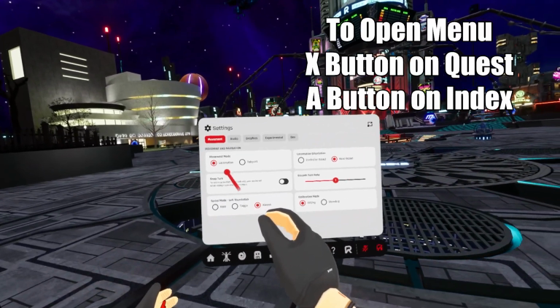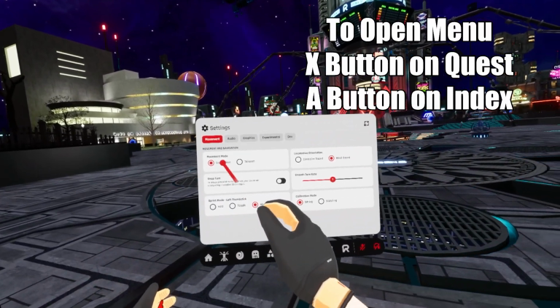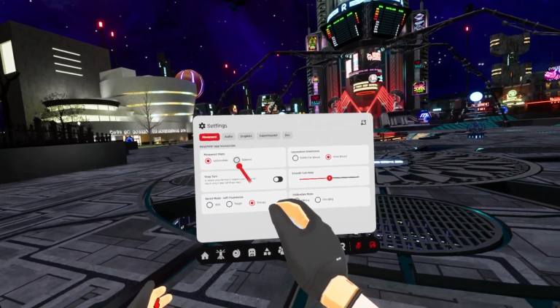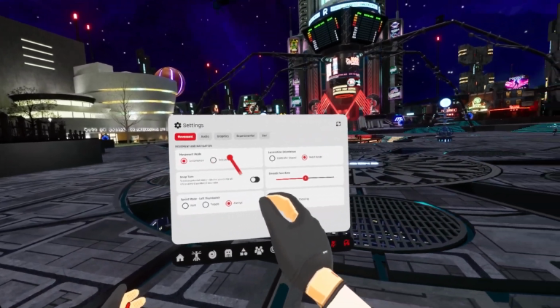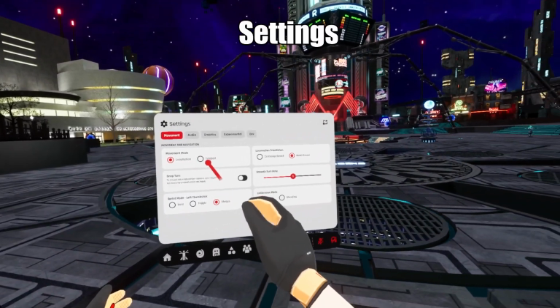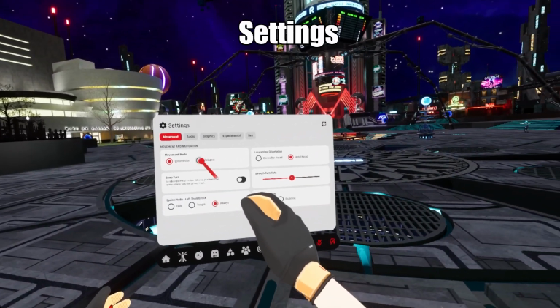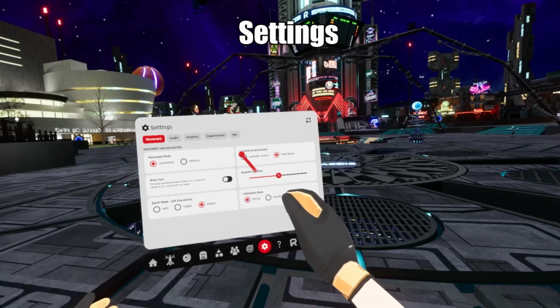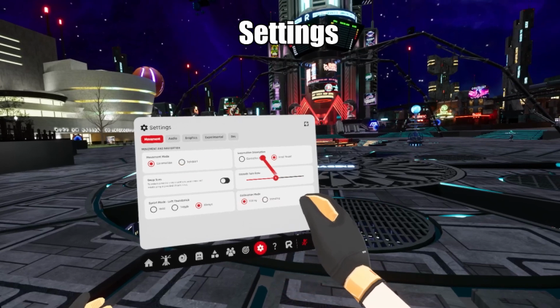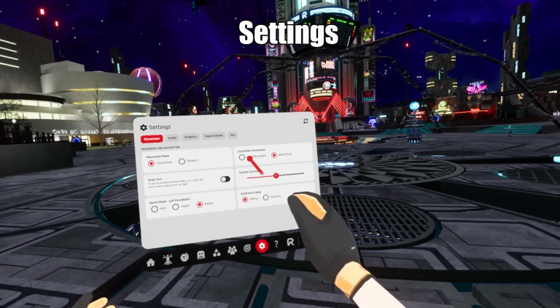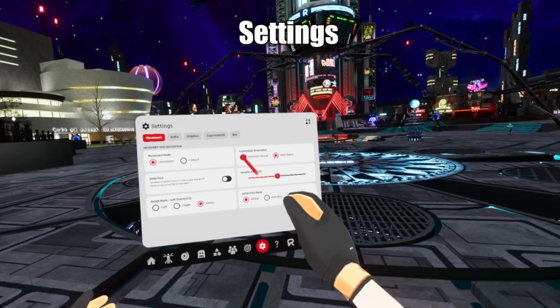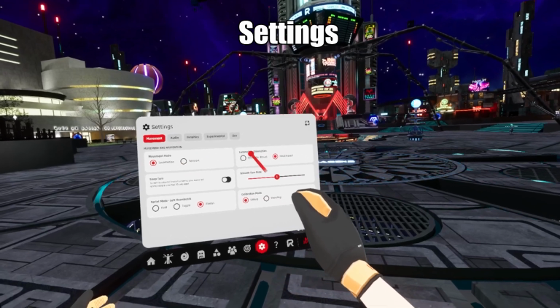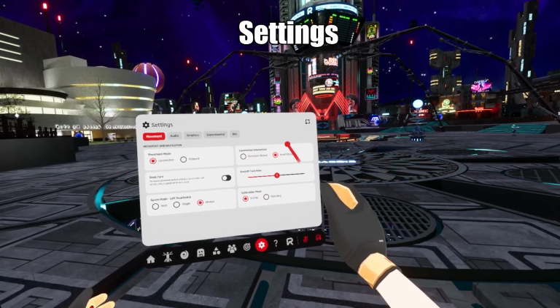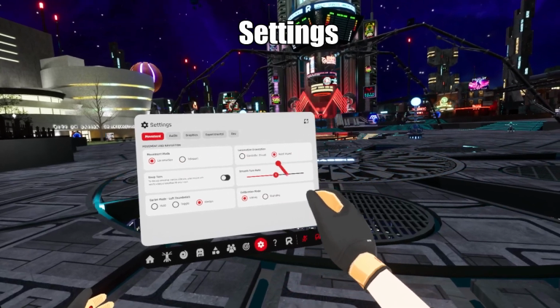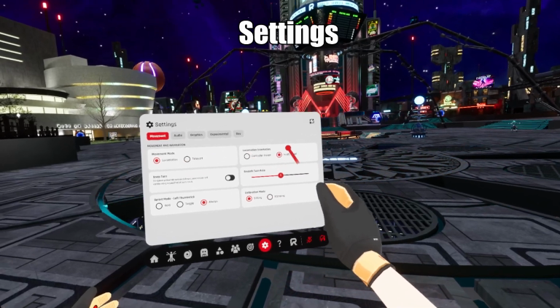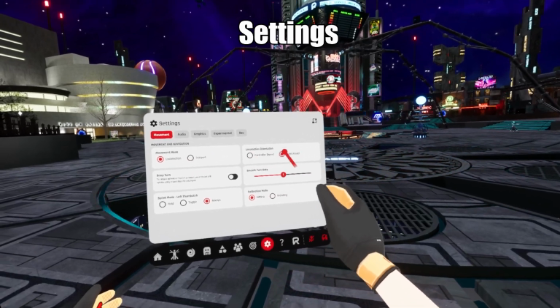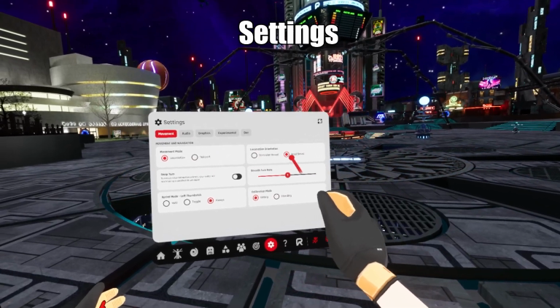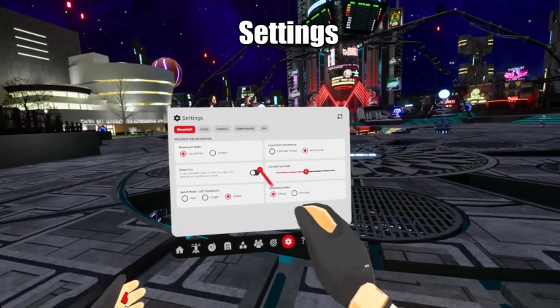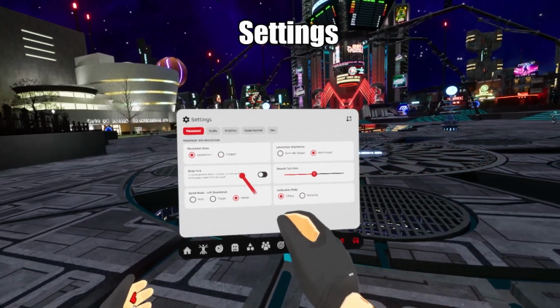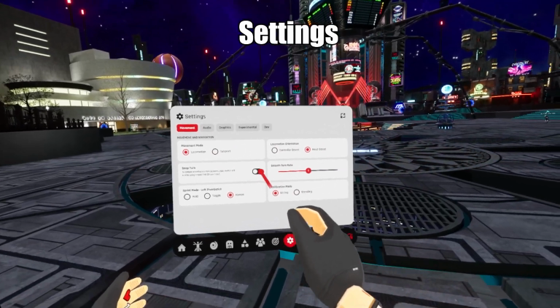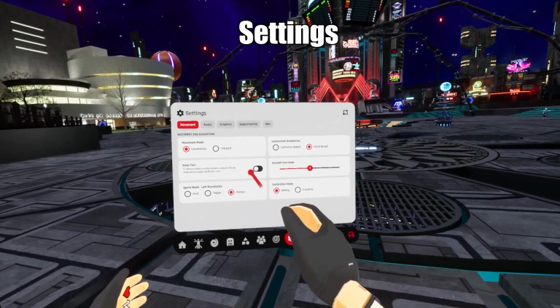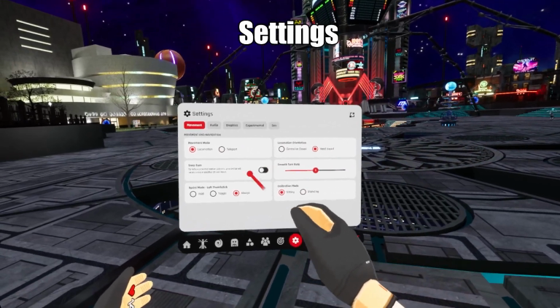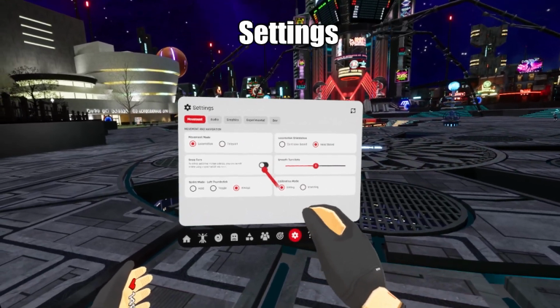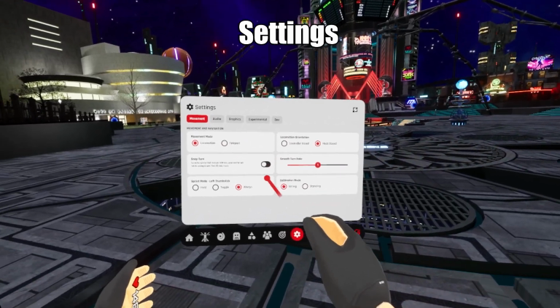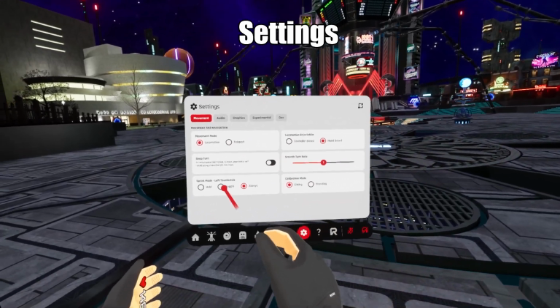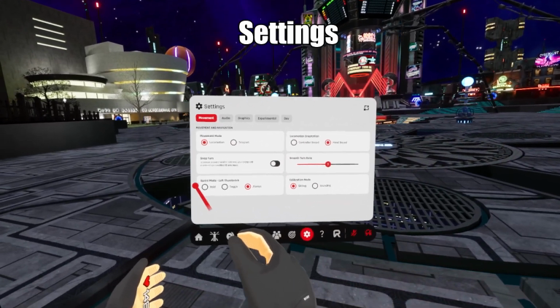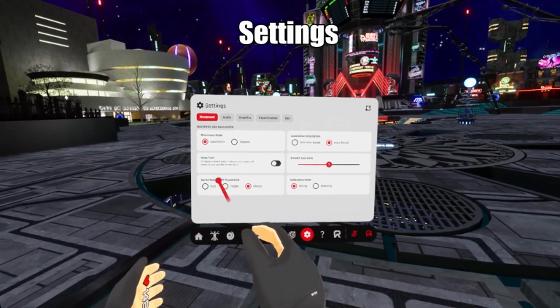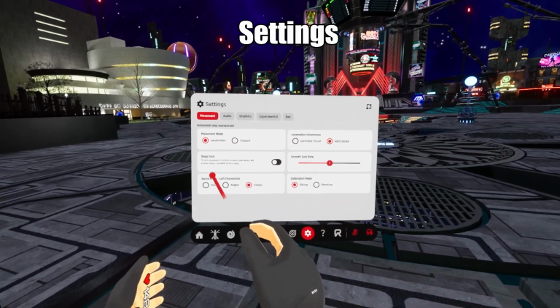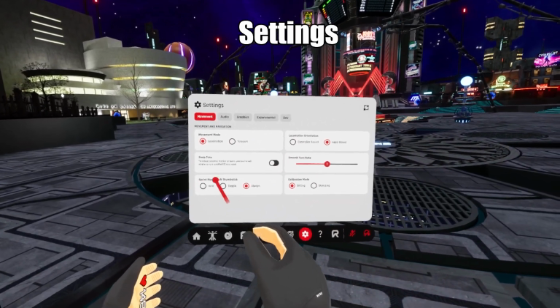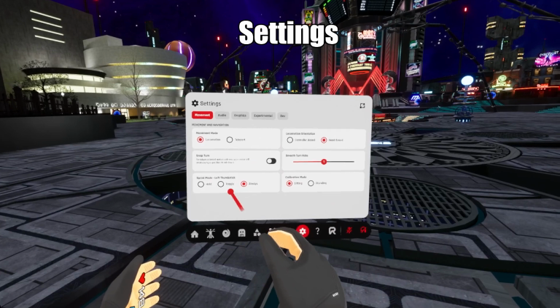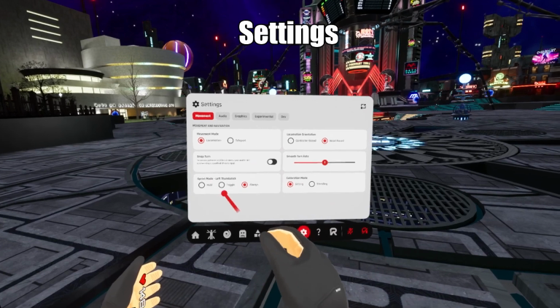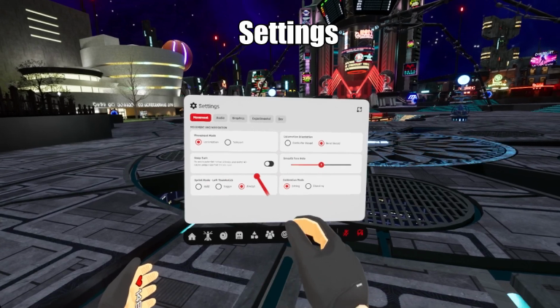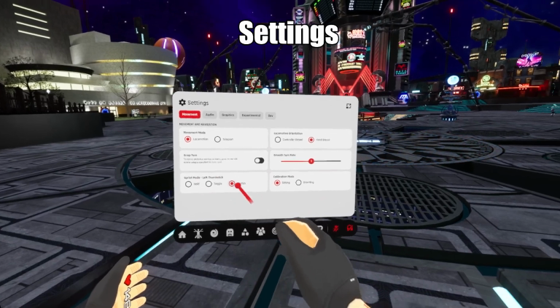Look for the gear icon at the bottom. This is where you can adjust your locomotion settings, turn snap turn off, and keep sprinting always on if you want.